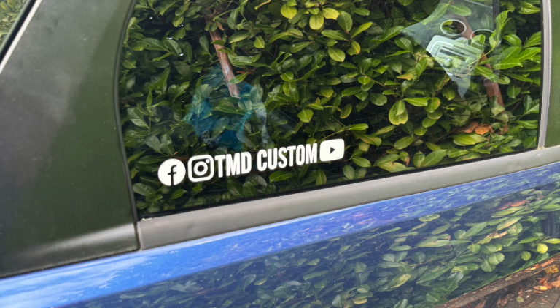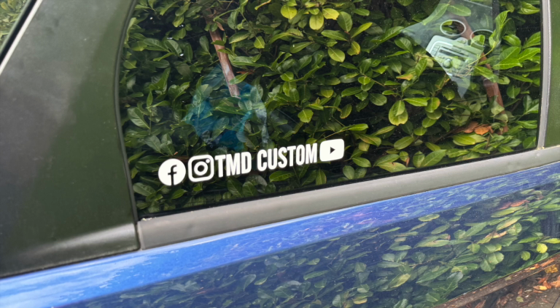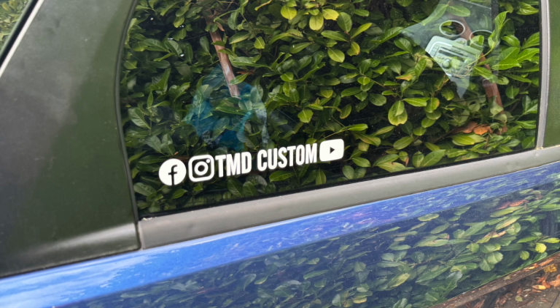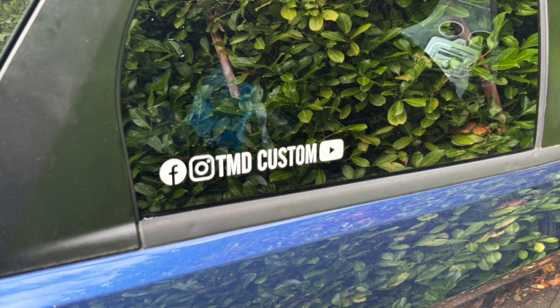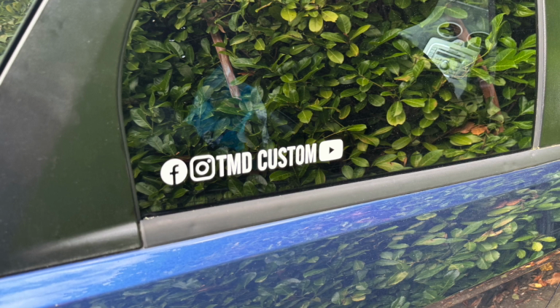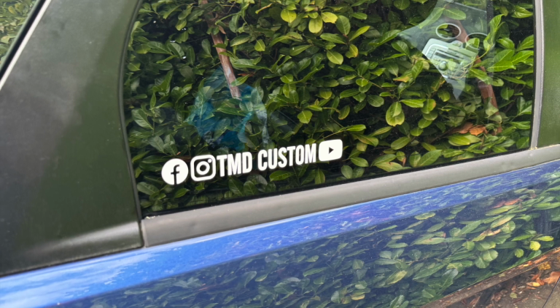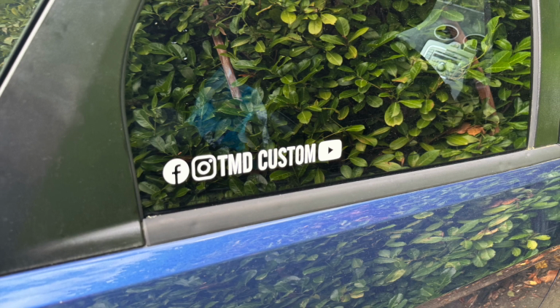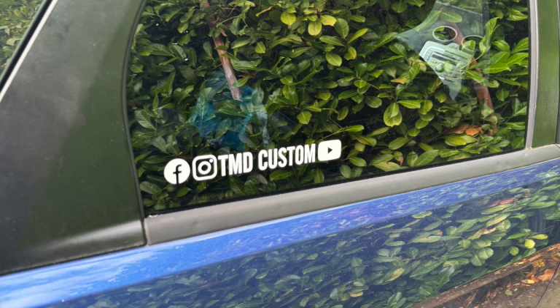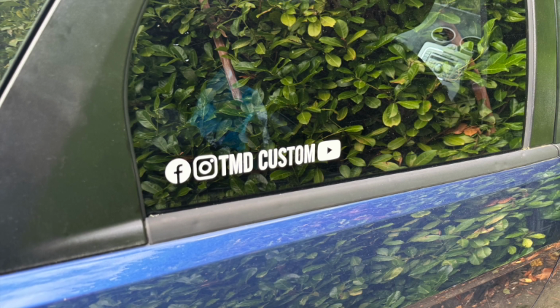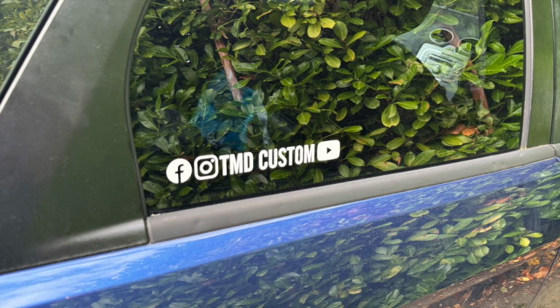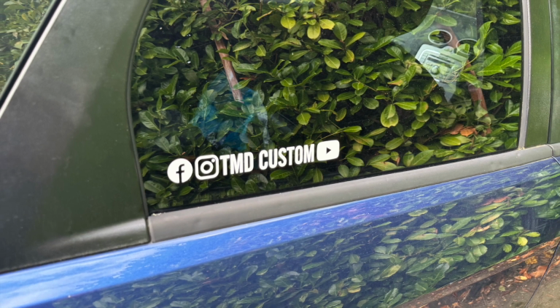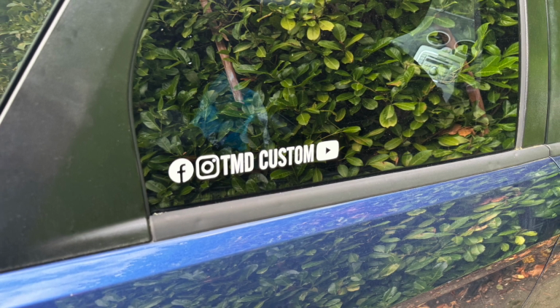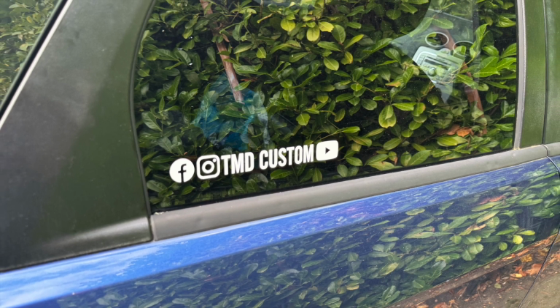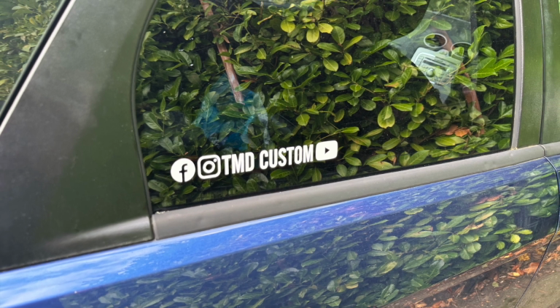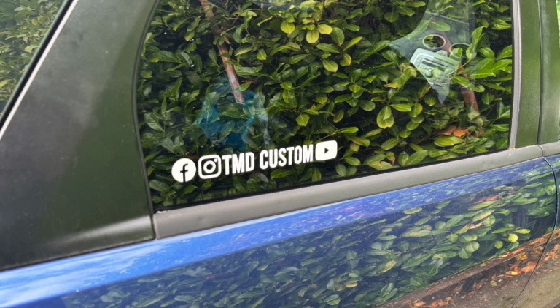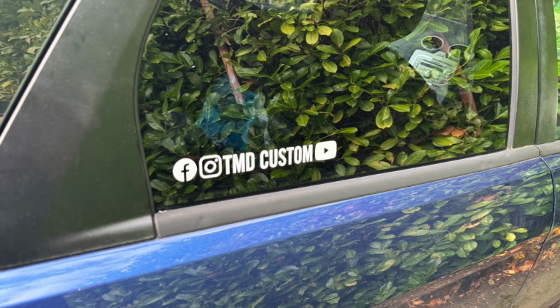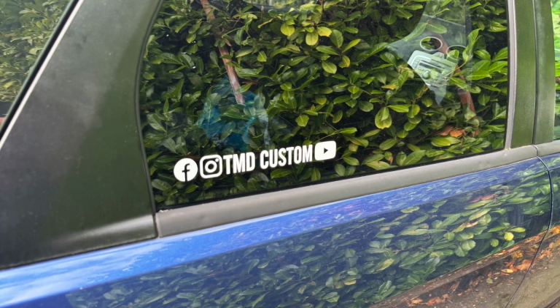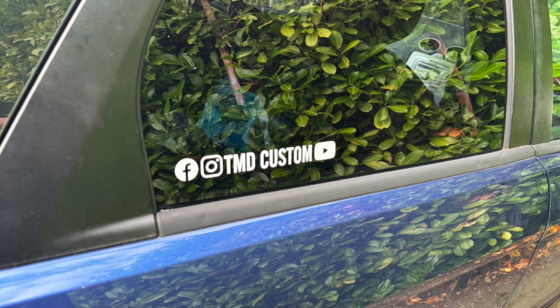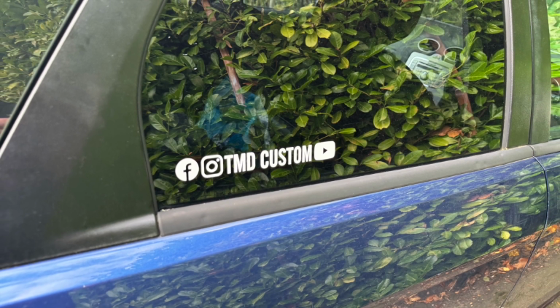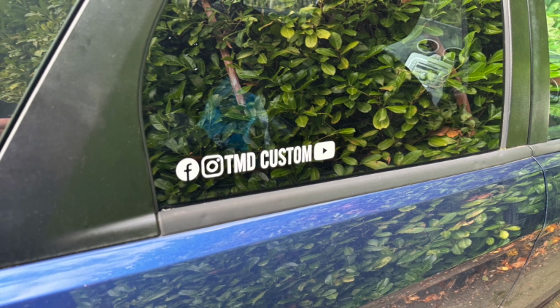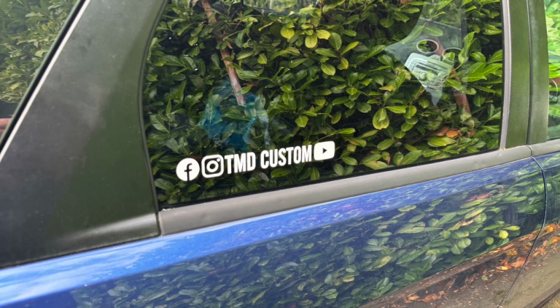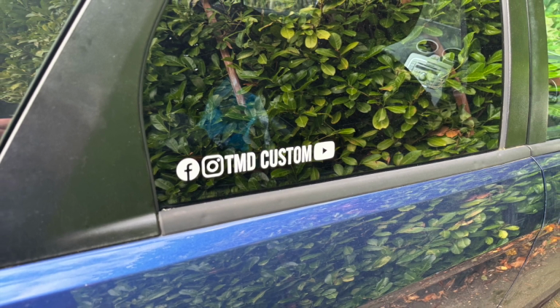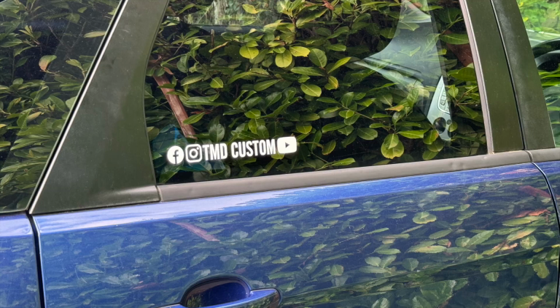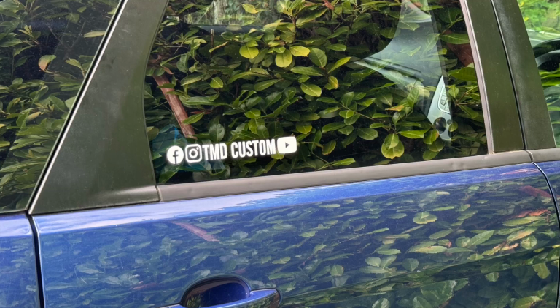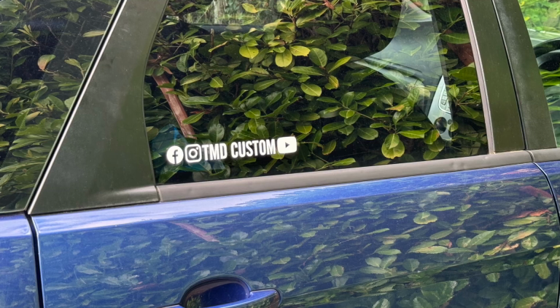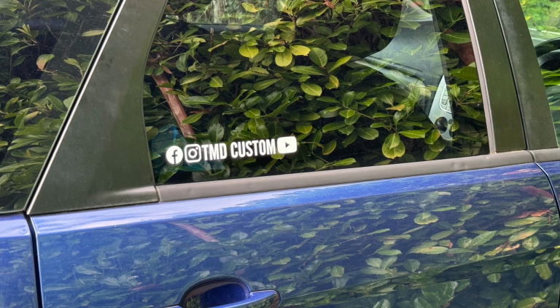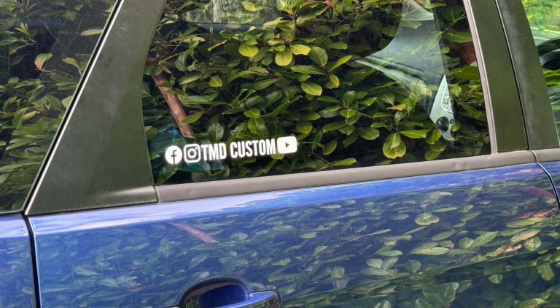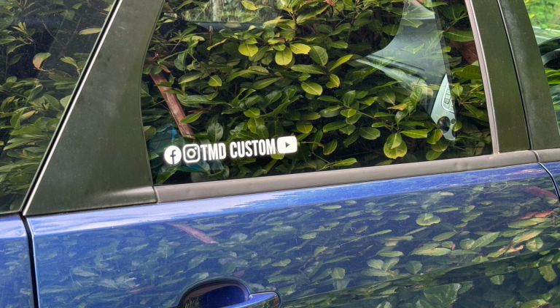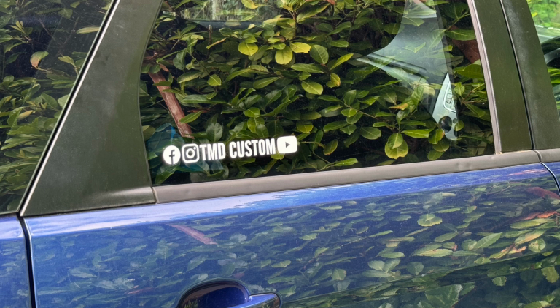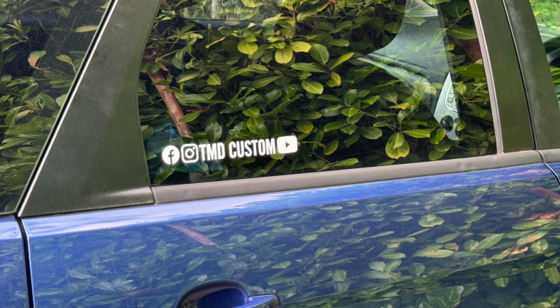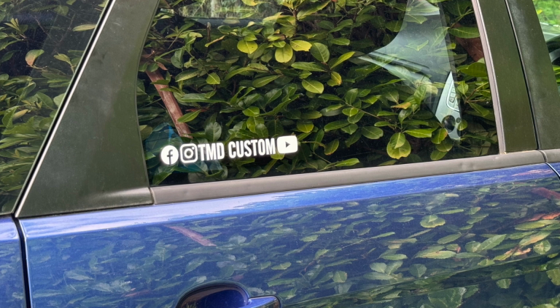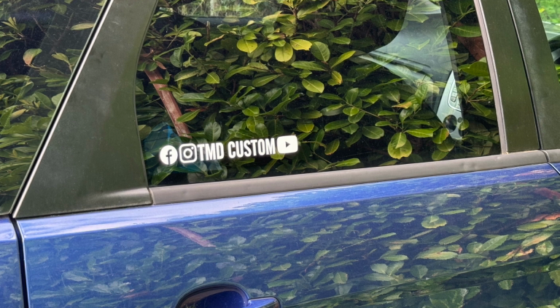Welcome to TMD Custom. This video shows how to apply our vinyl to a car window or bodywork.